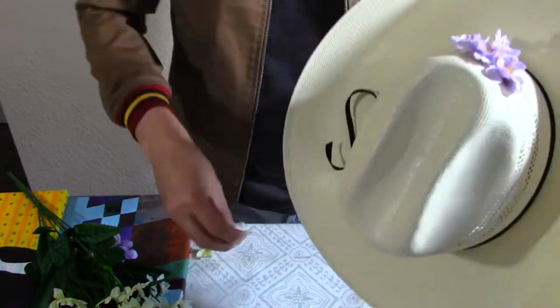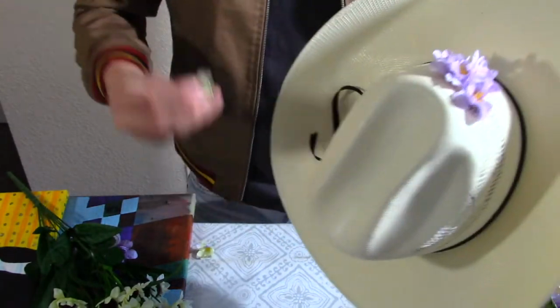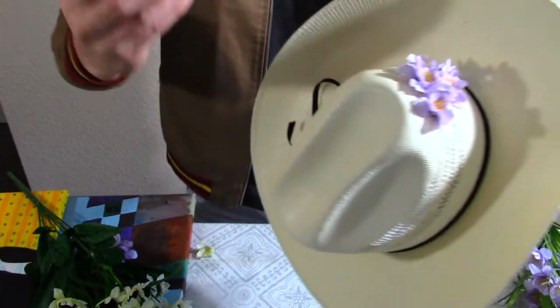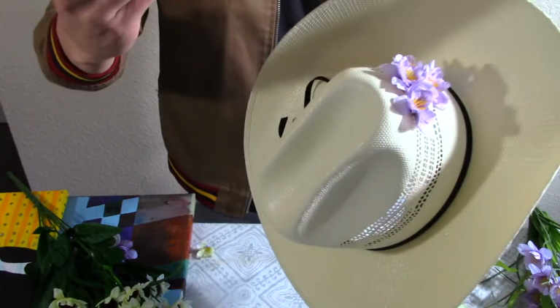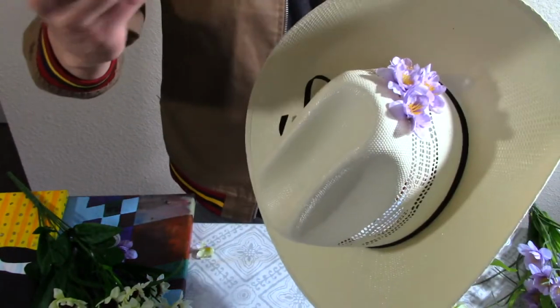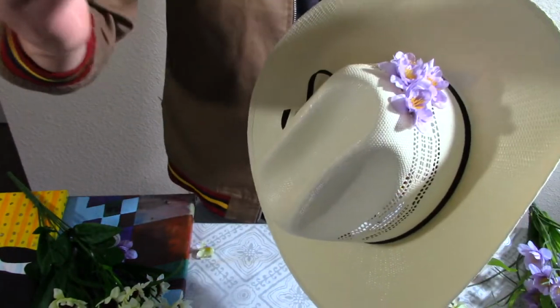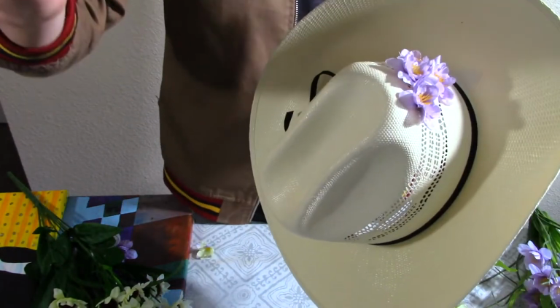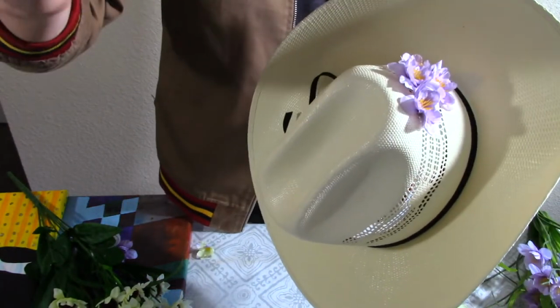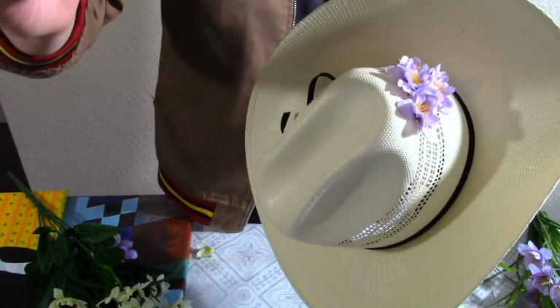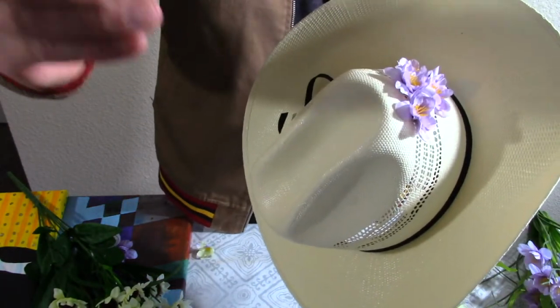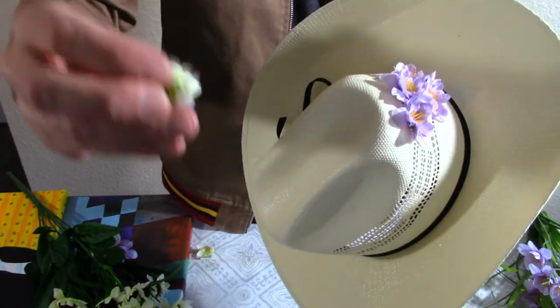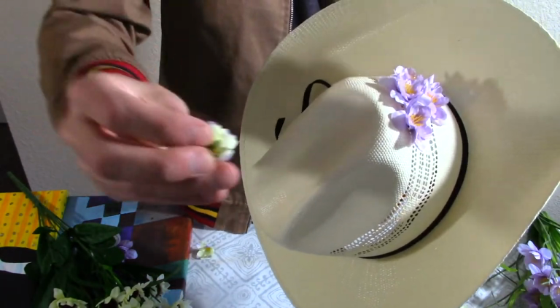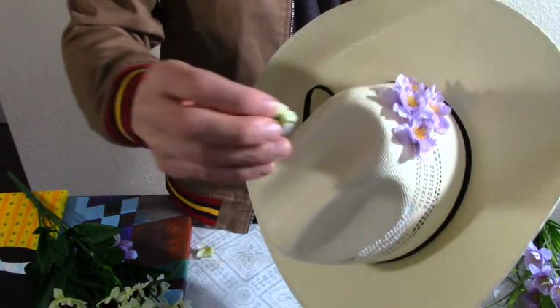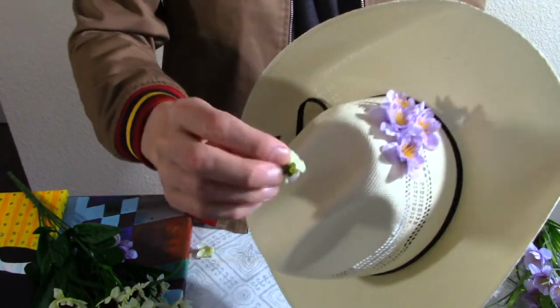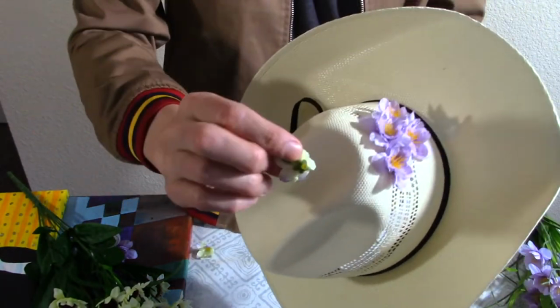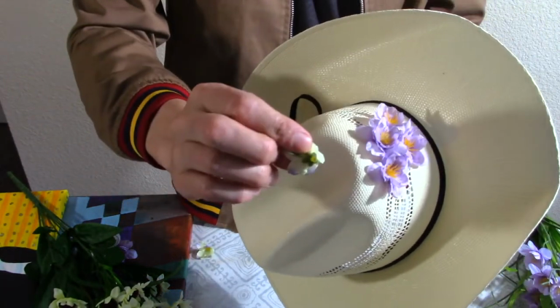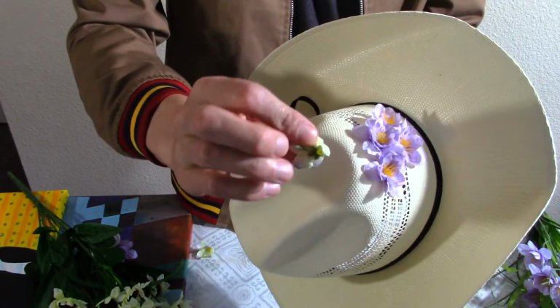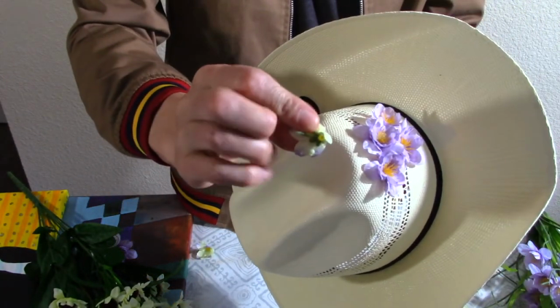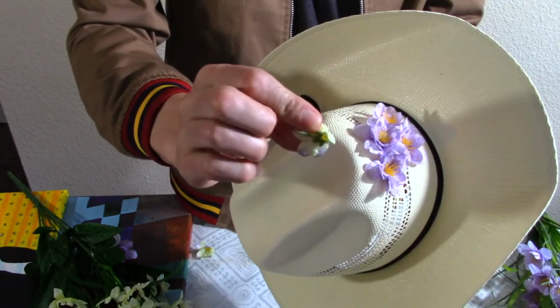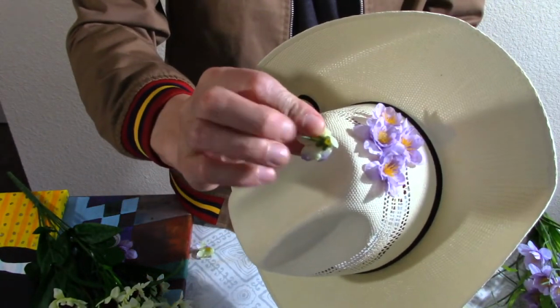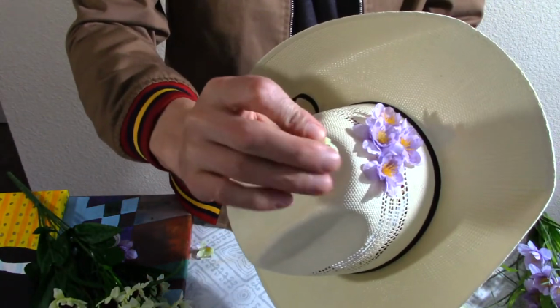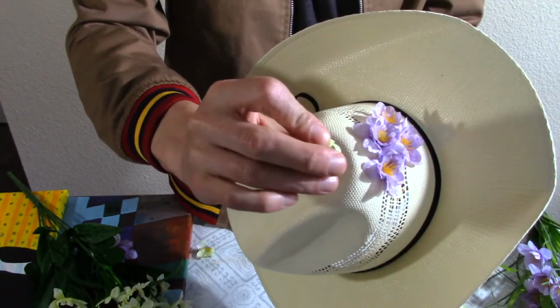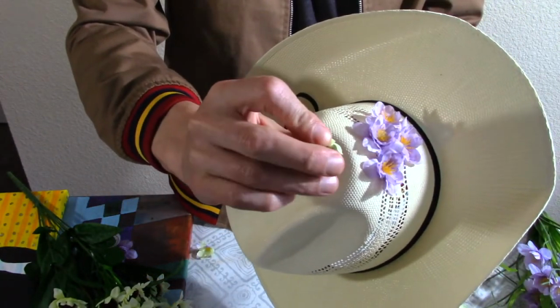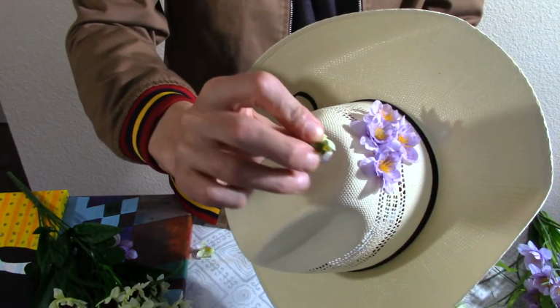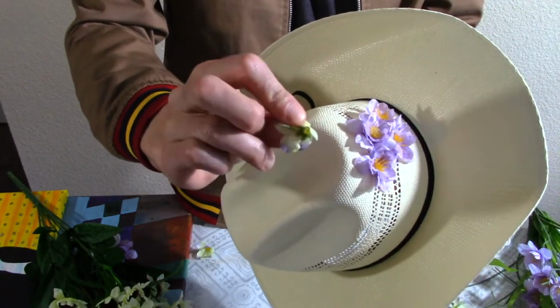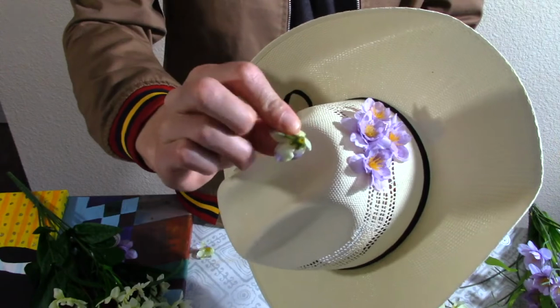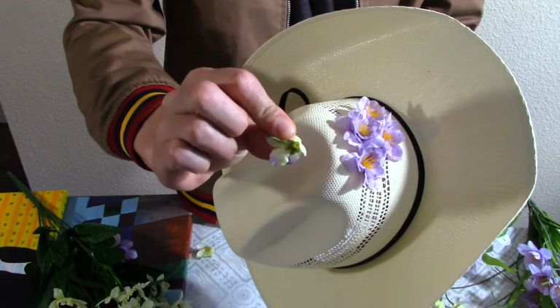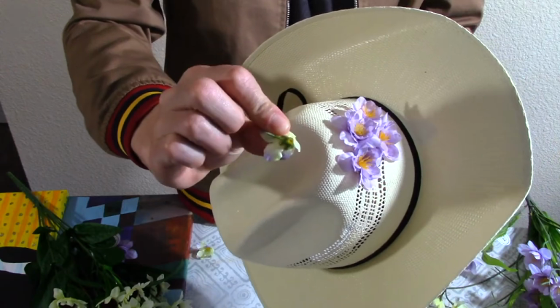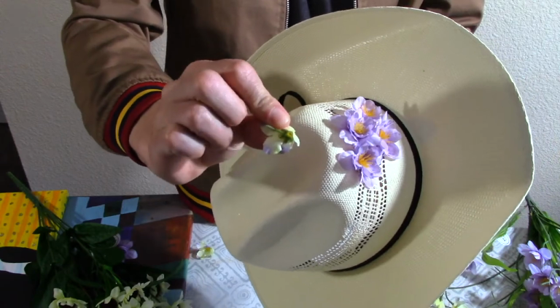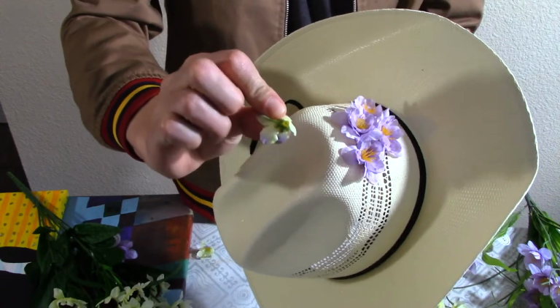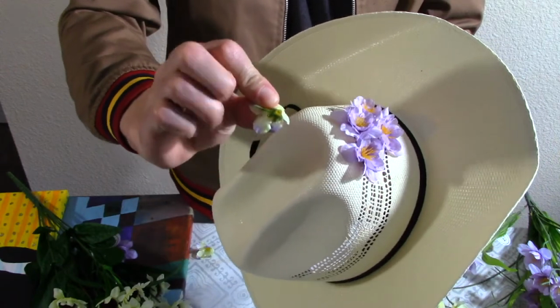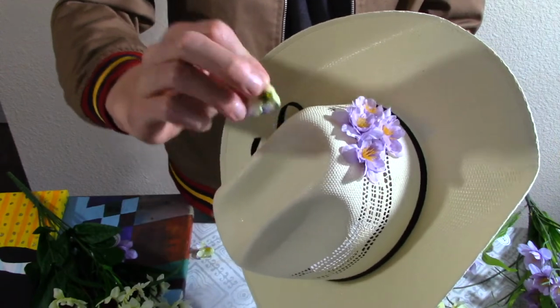See, like this doesn't work because it's too small. This is not gonna work.